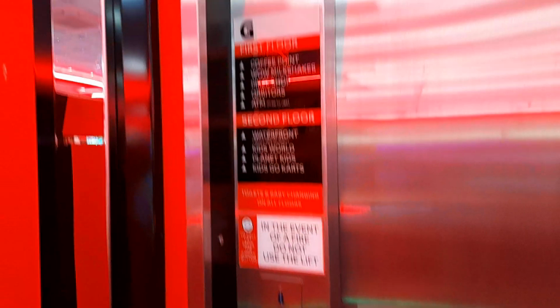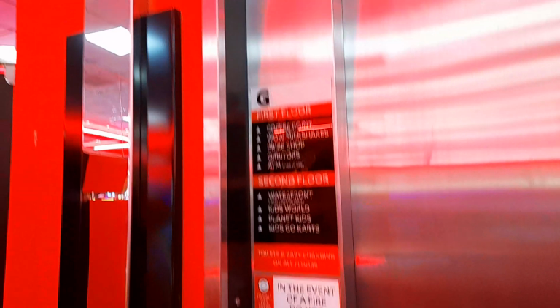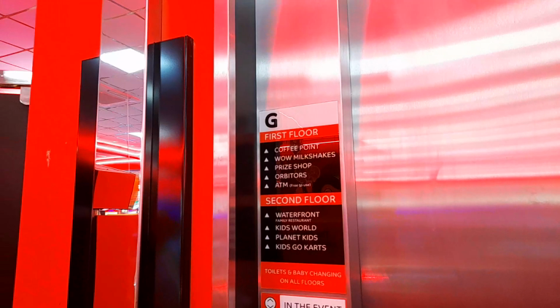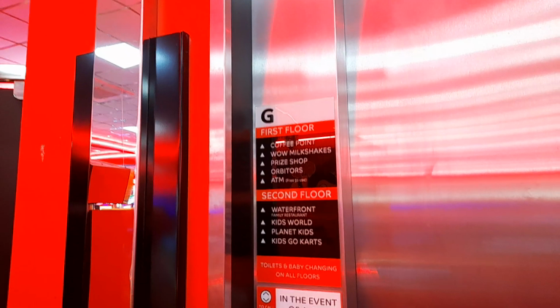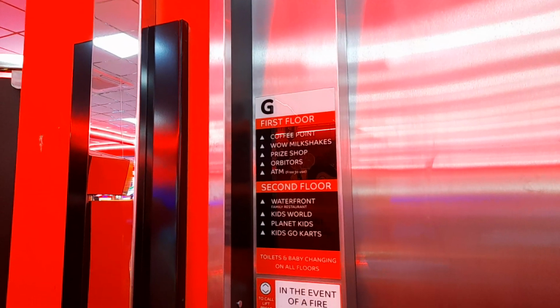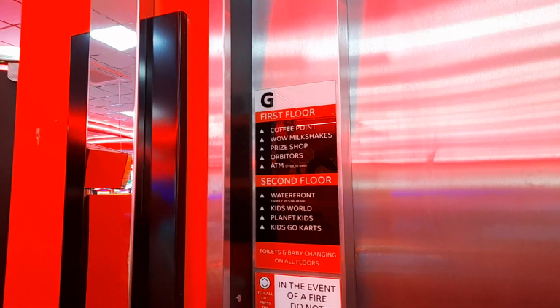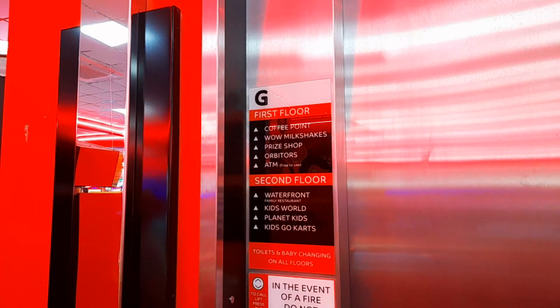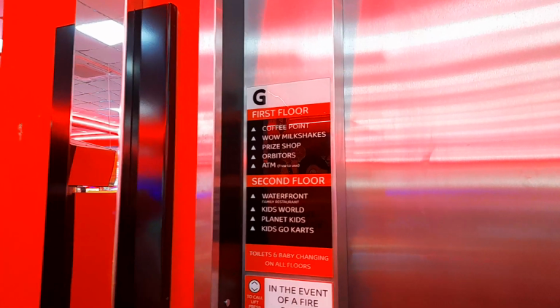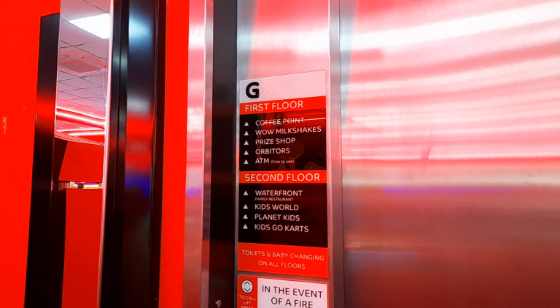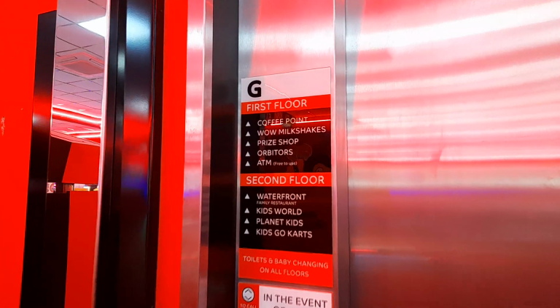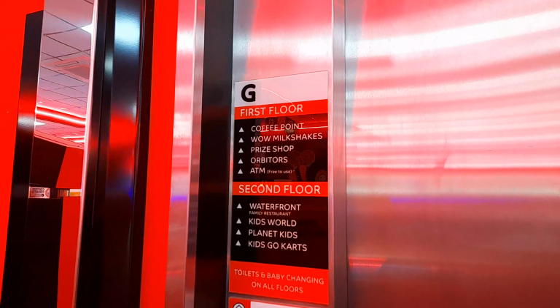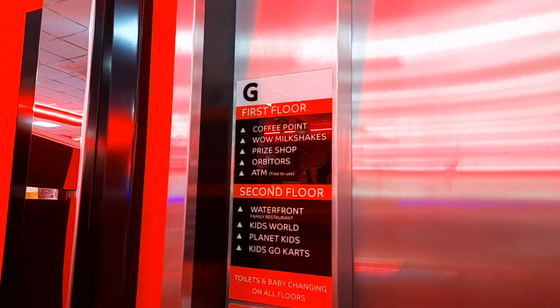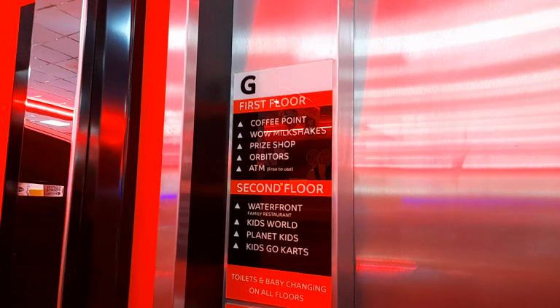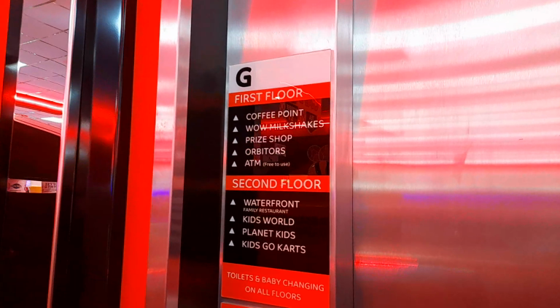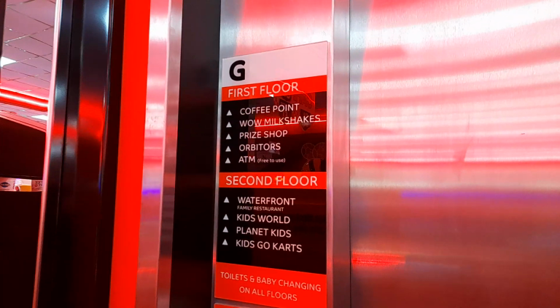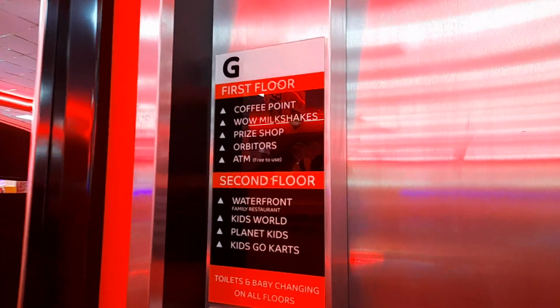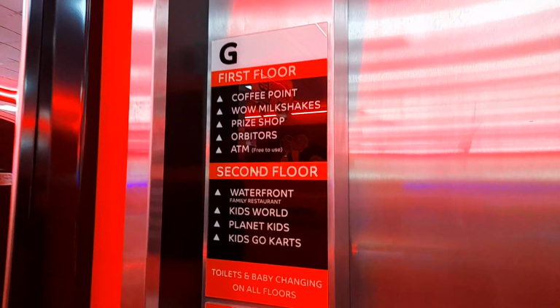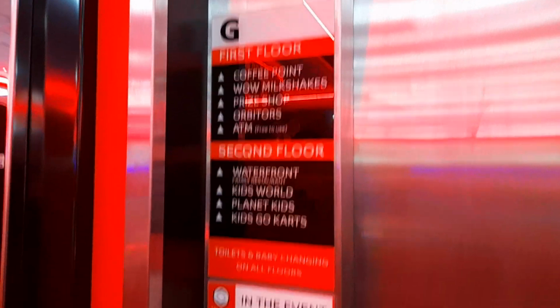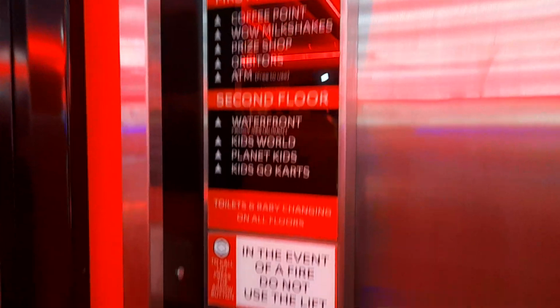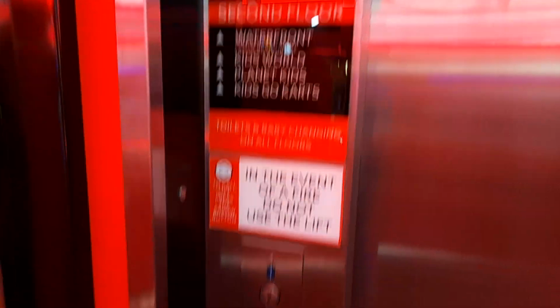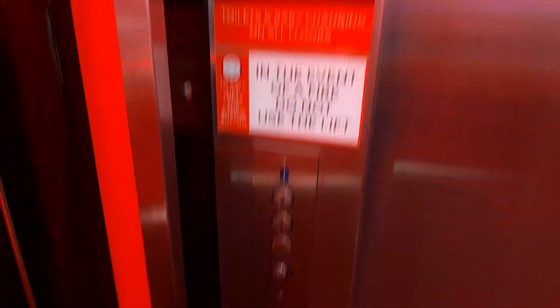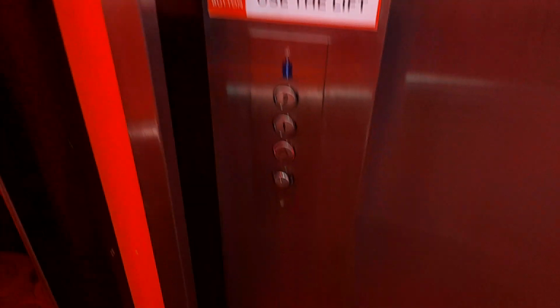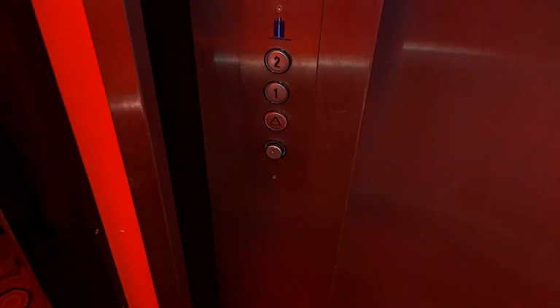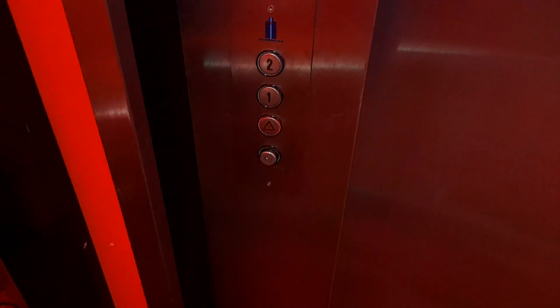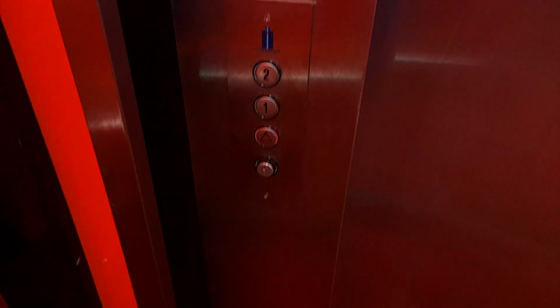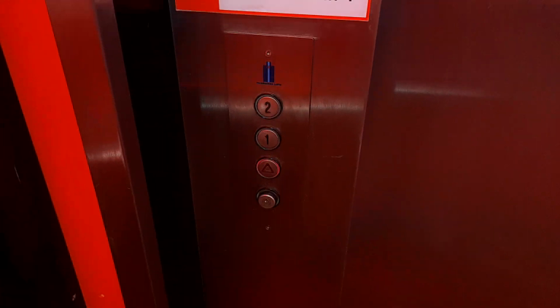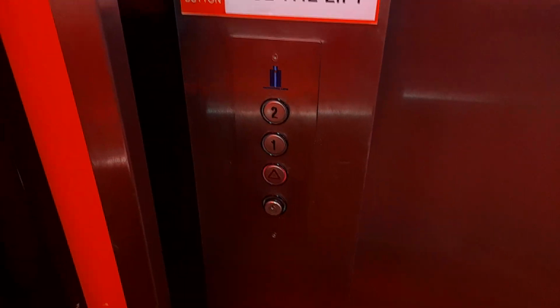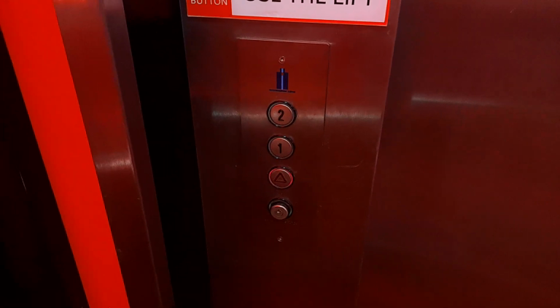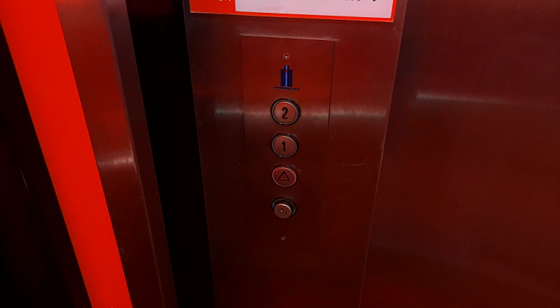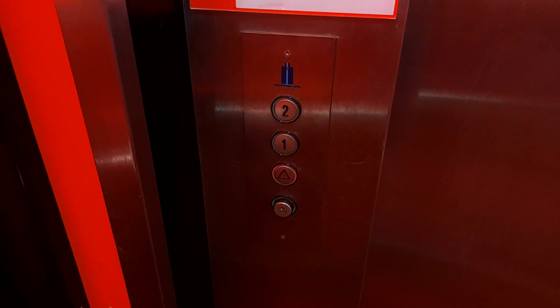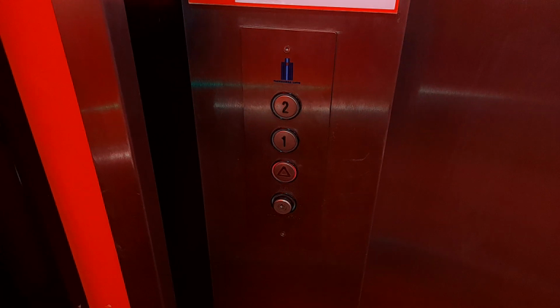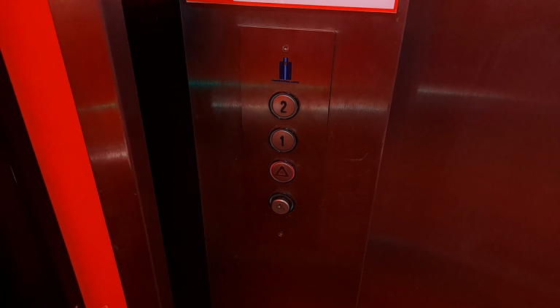This is a lift at Lucky Strike in Skadness. It's a Pickering's lift.